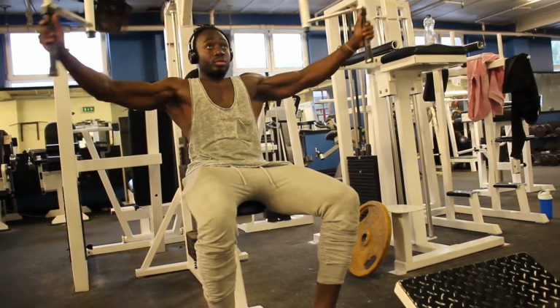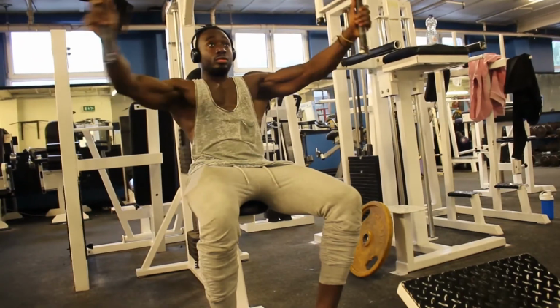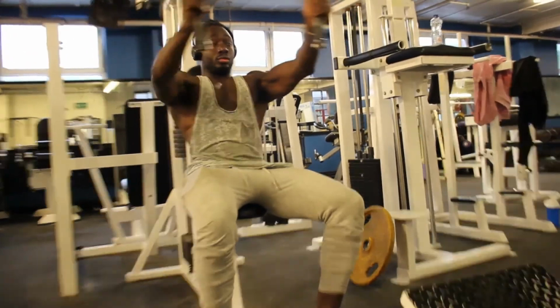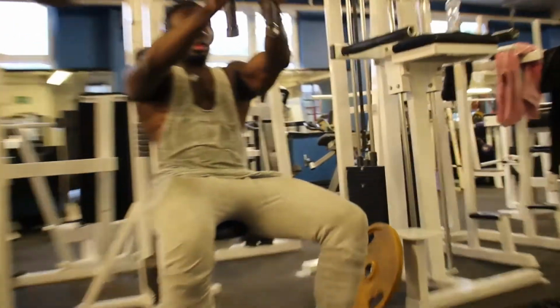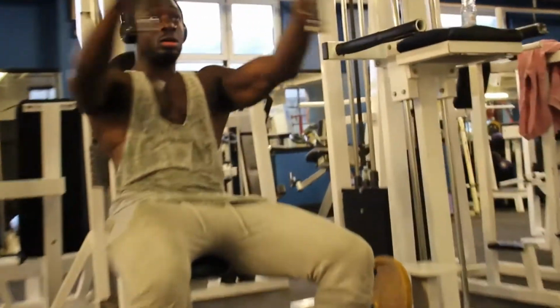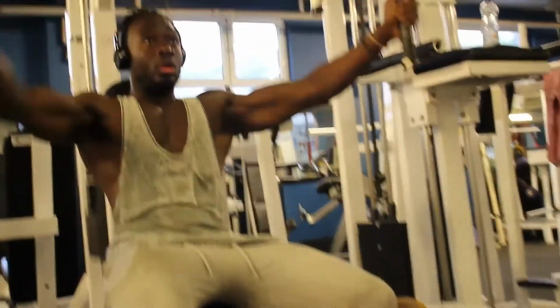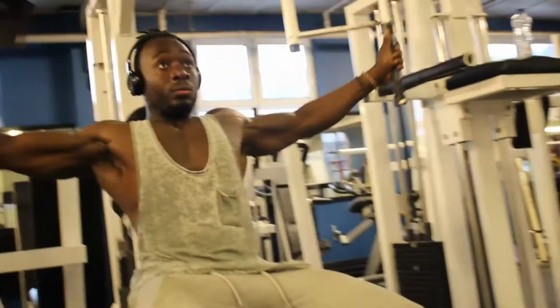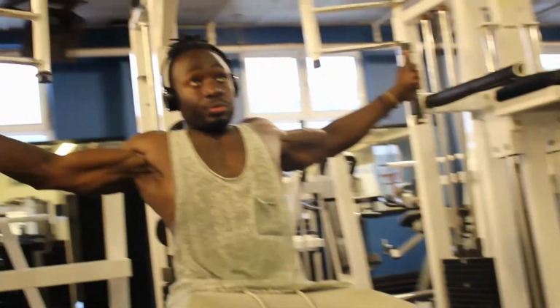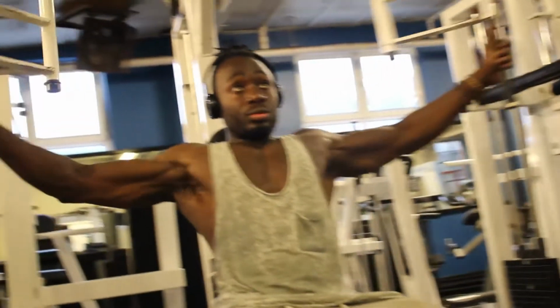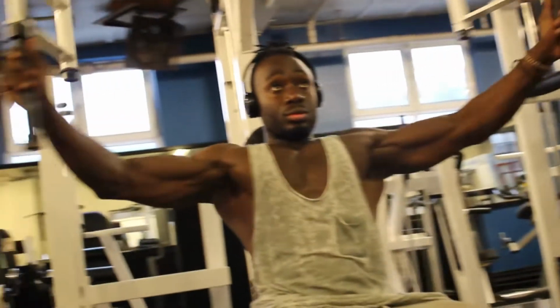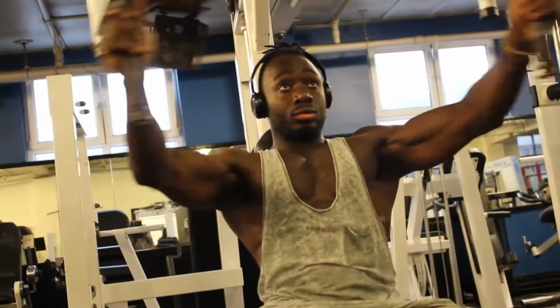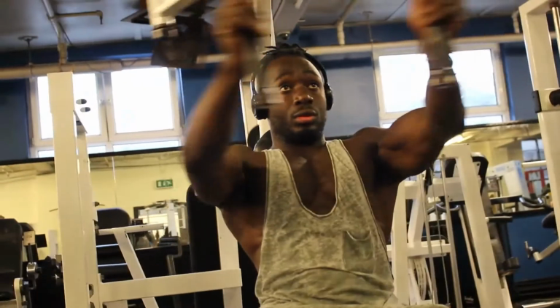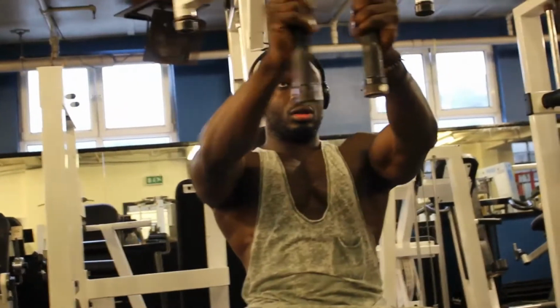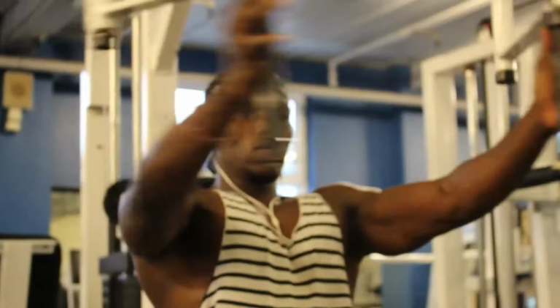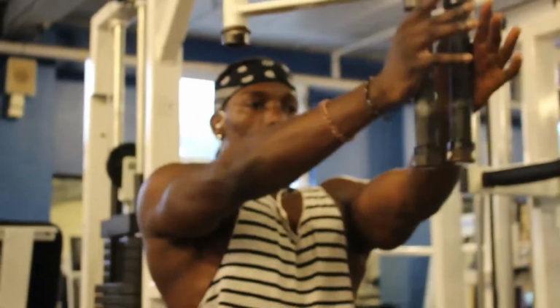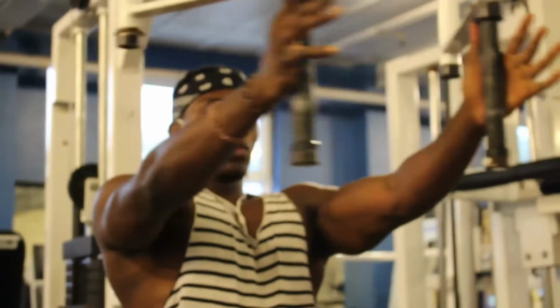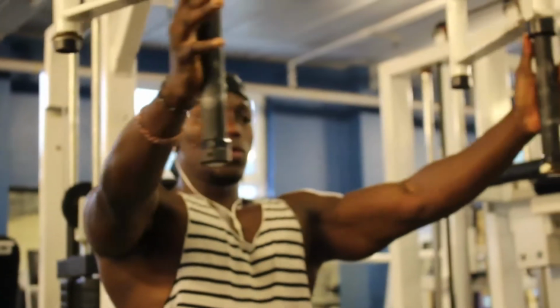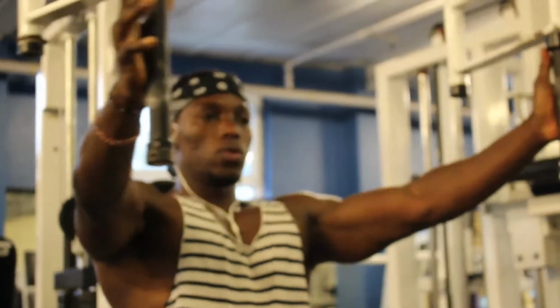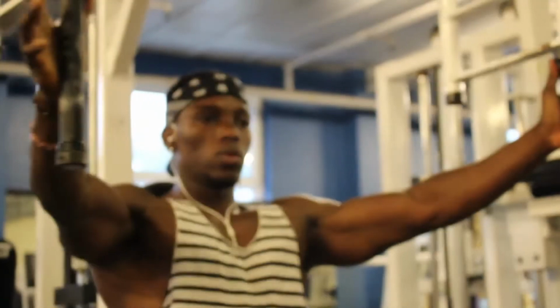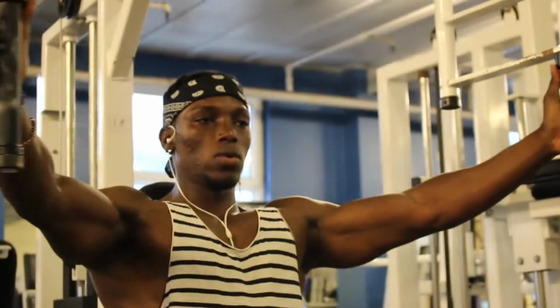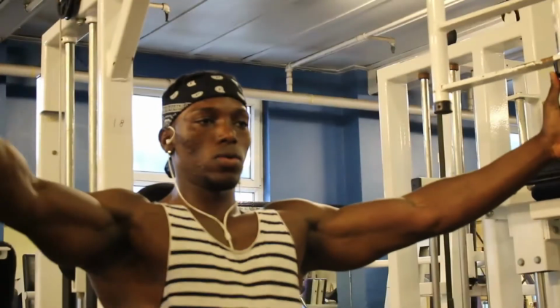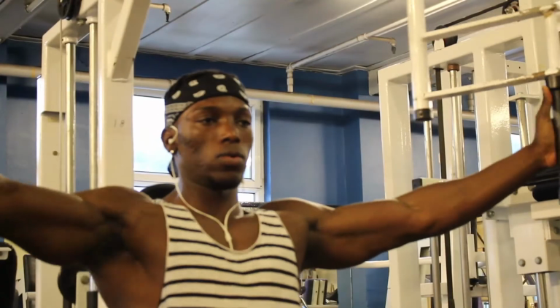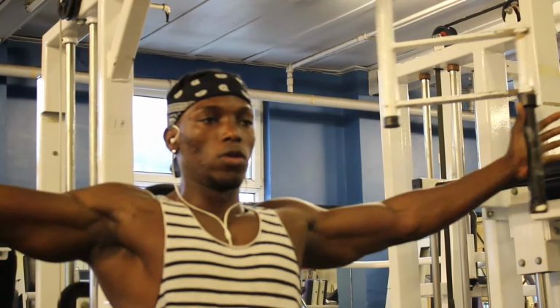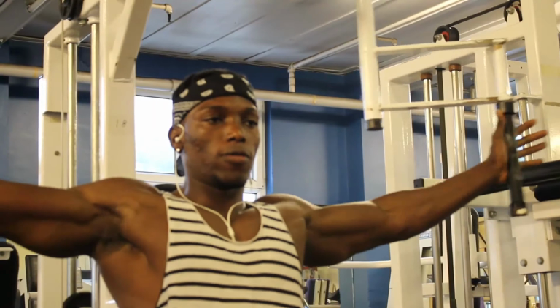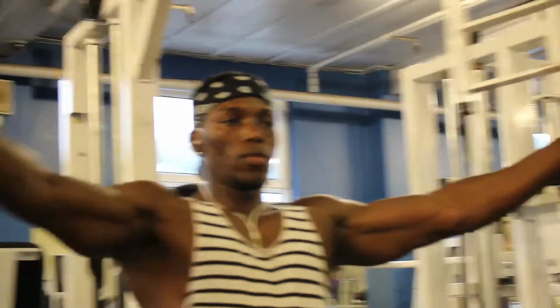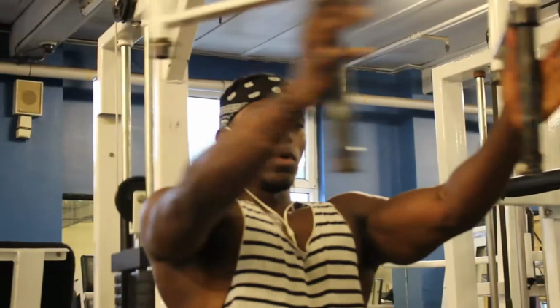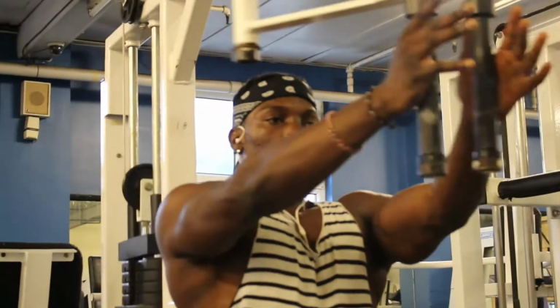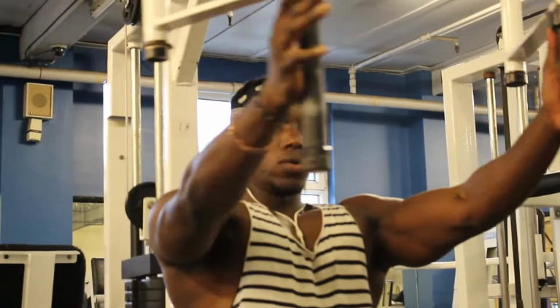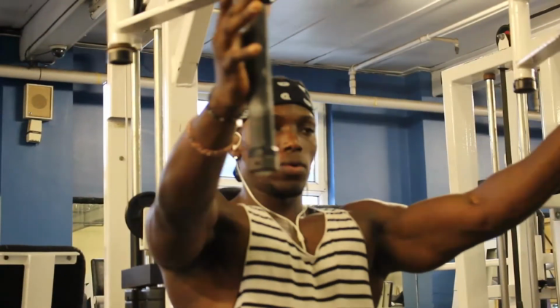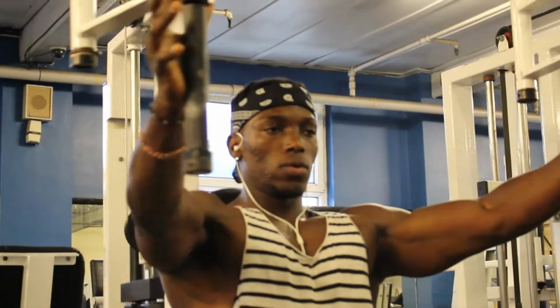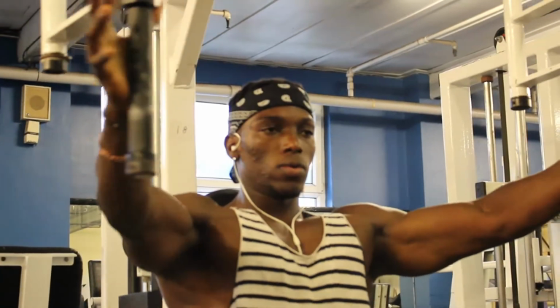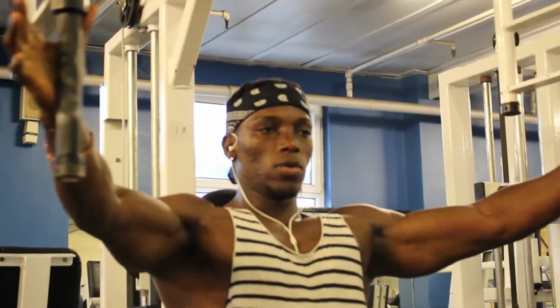After that, I did the flies. Got the pump — that was crazy. I still got it right now. I can feel it, you know, right there.